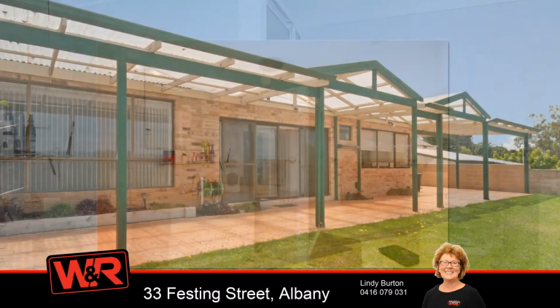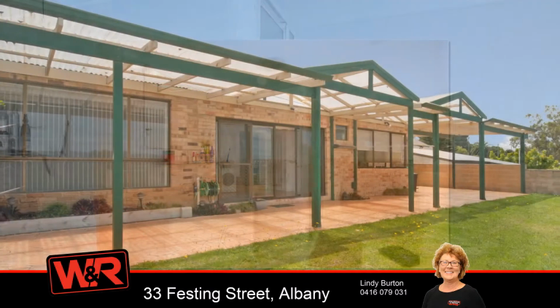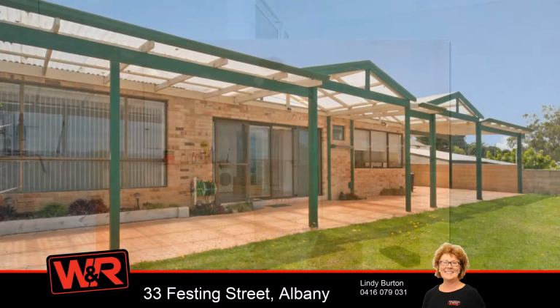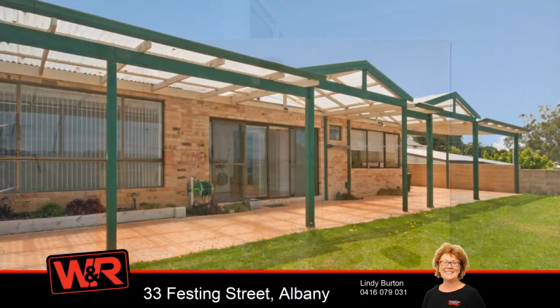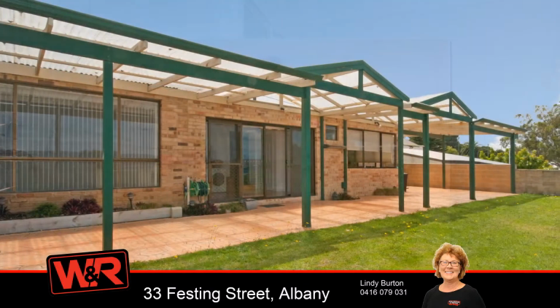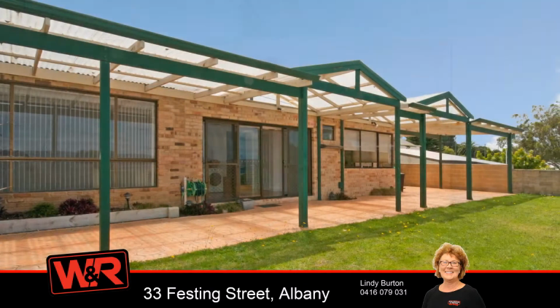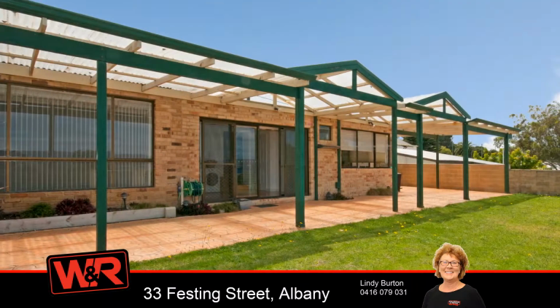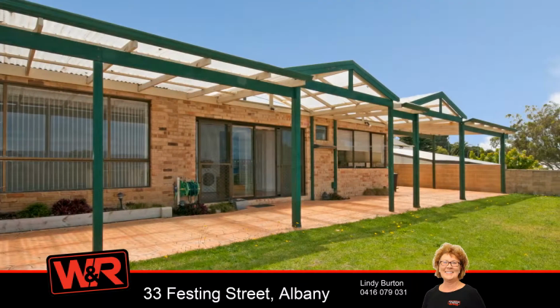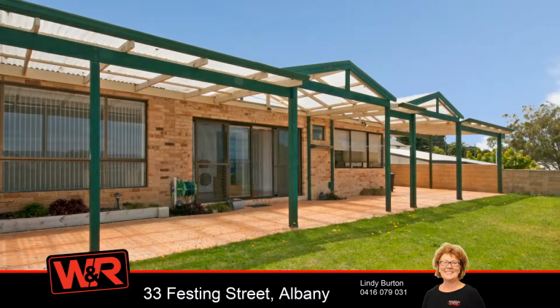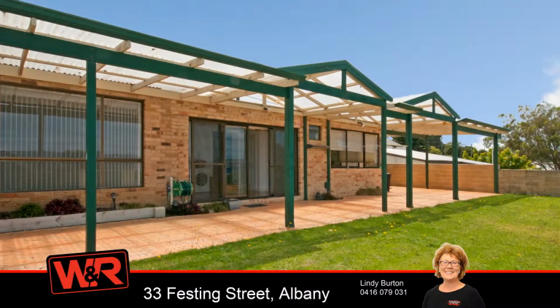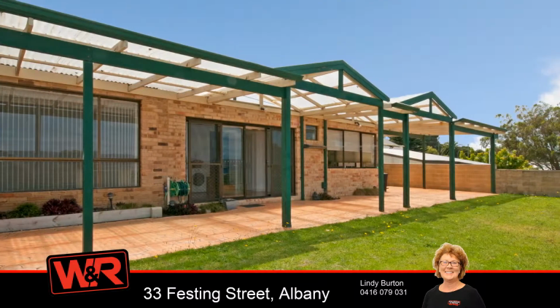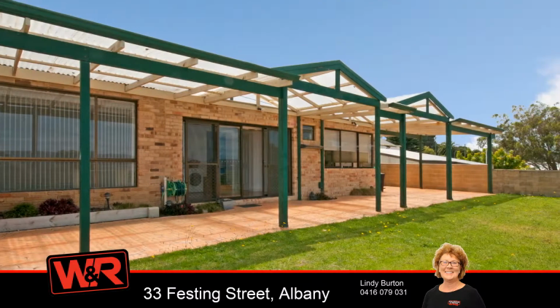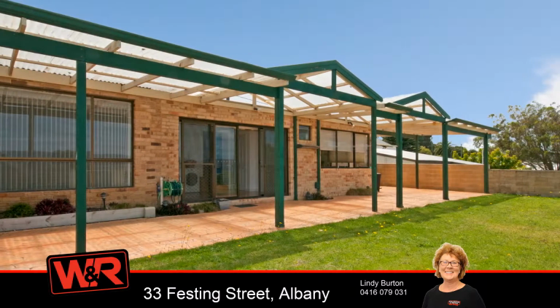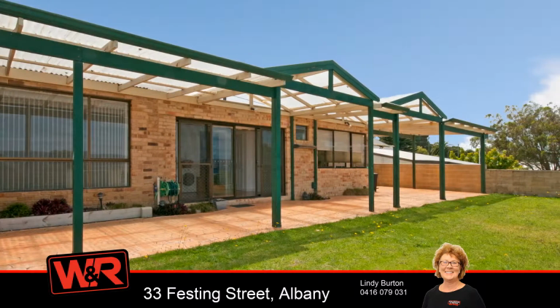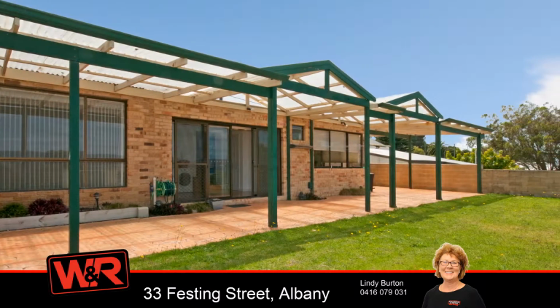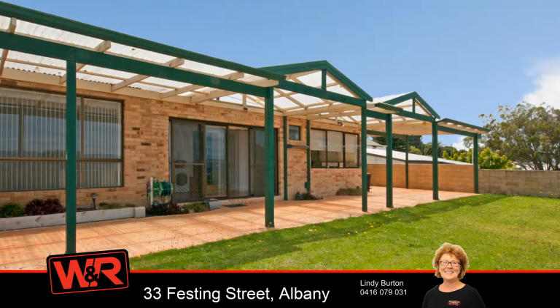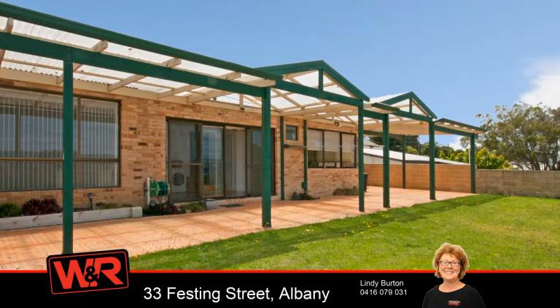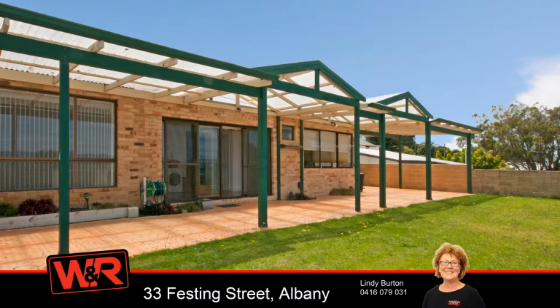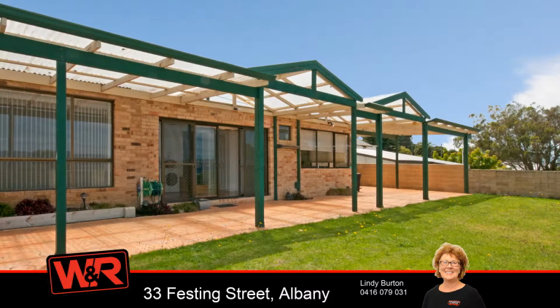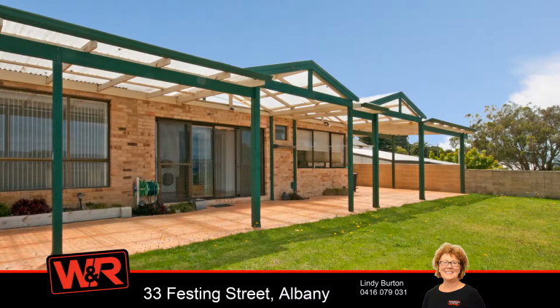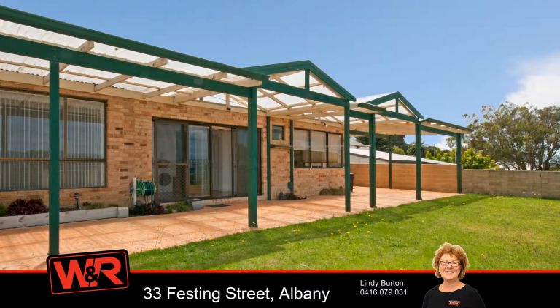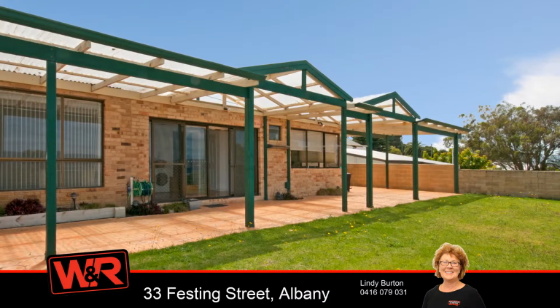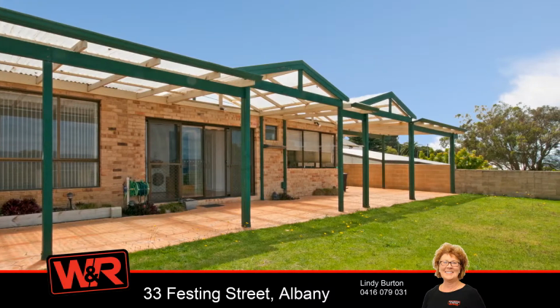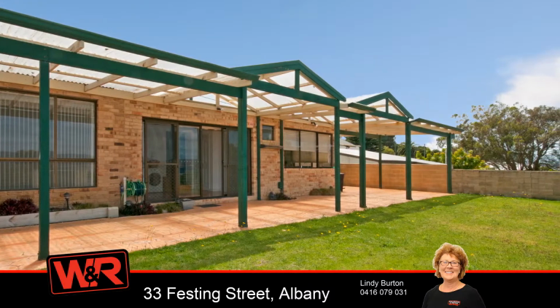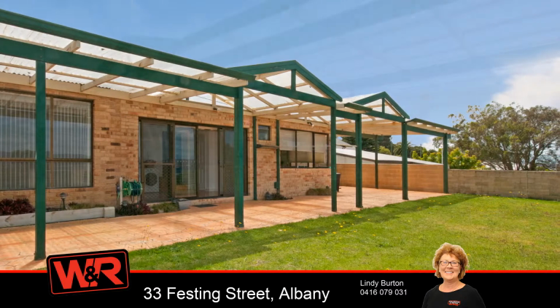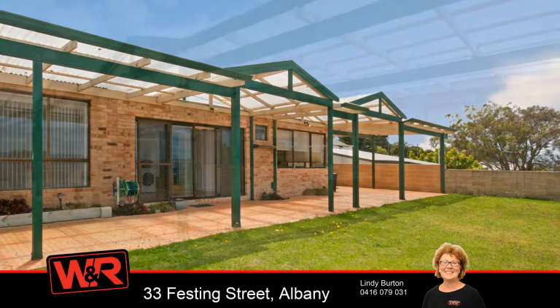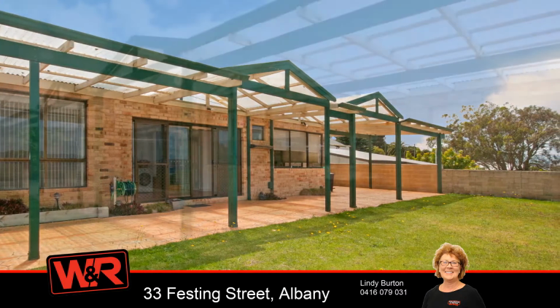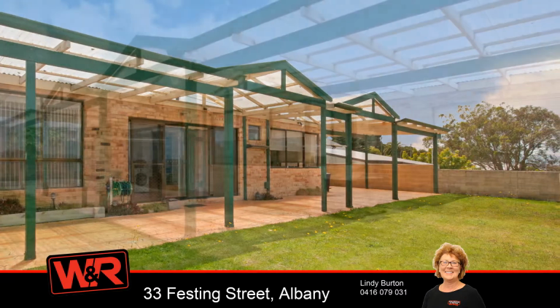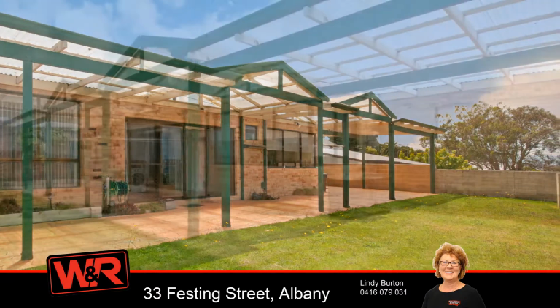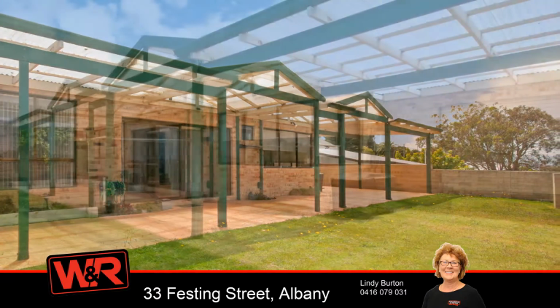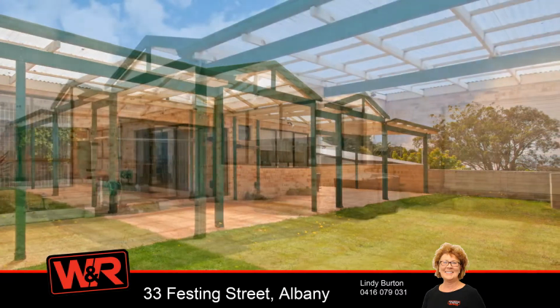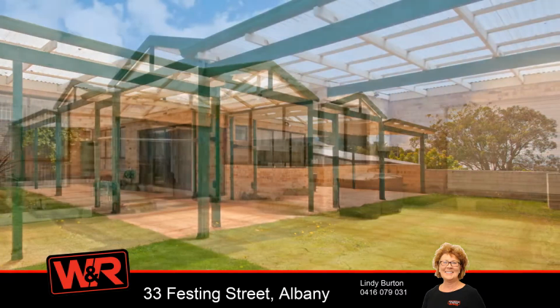The property has a patio and drive-through garage, and is spread over two areas.